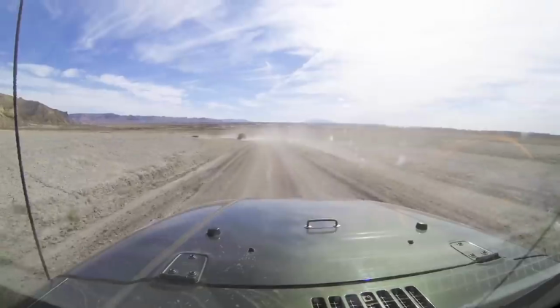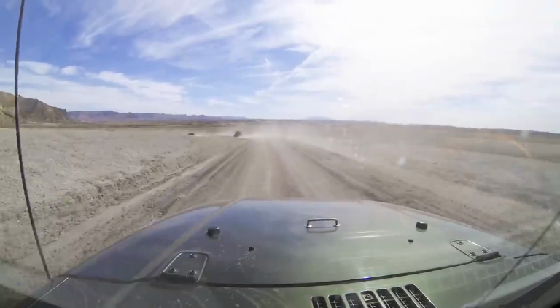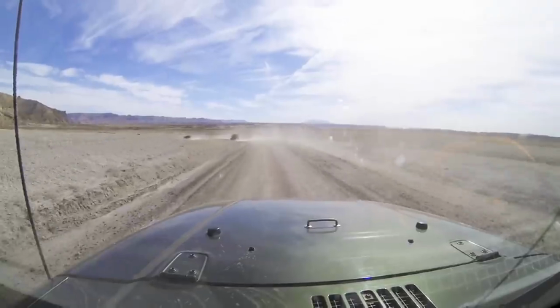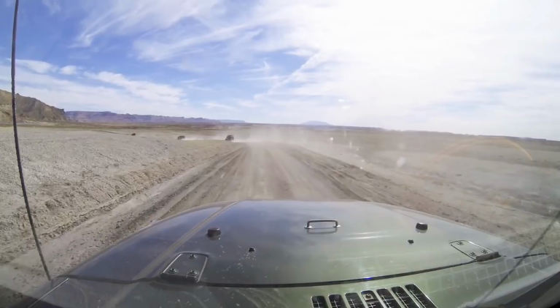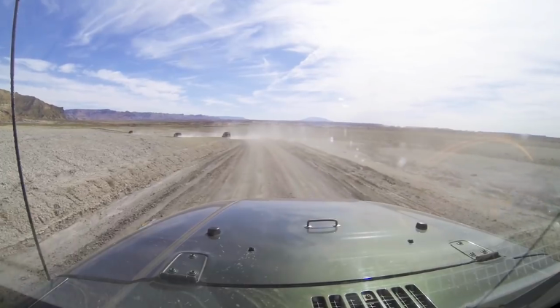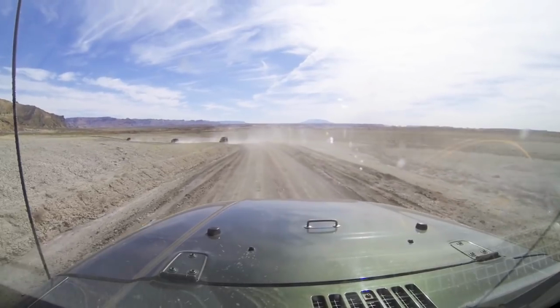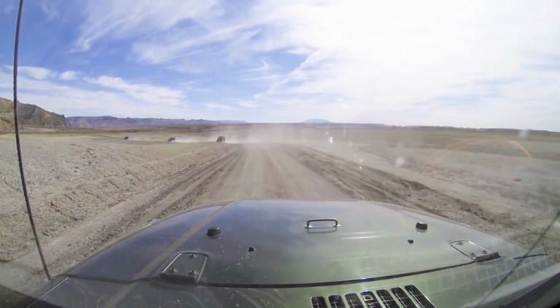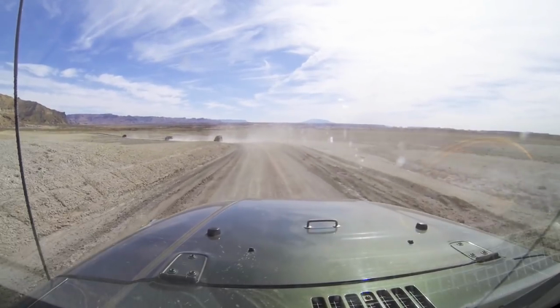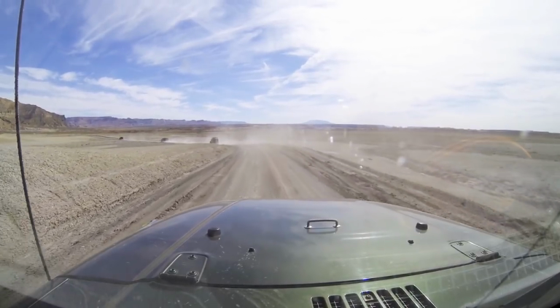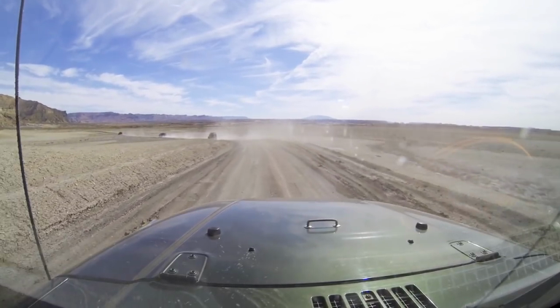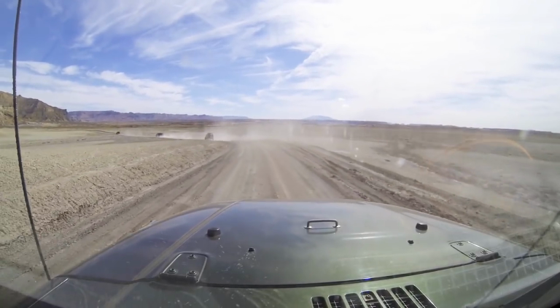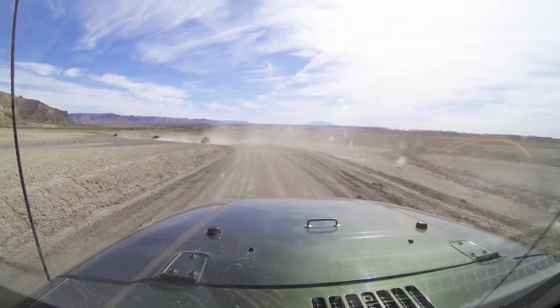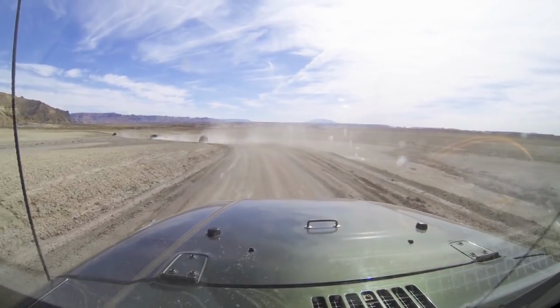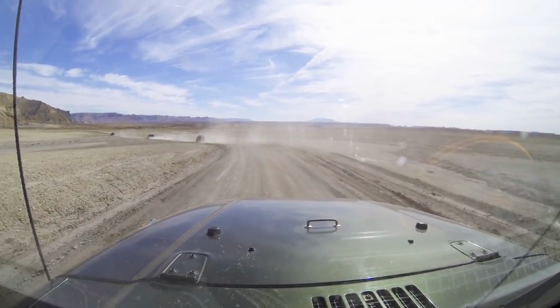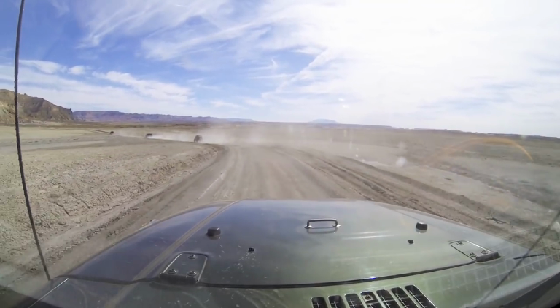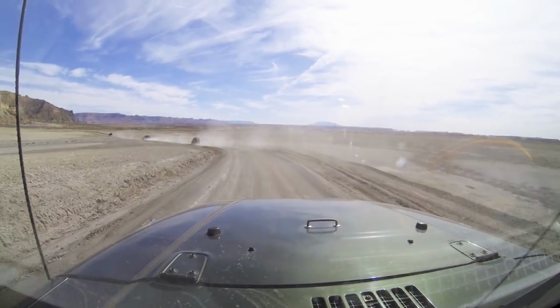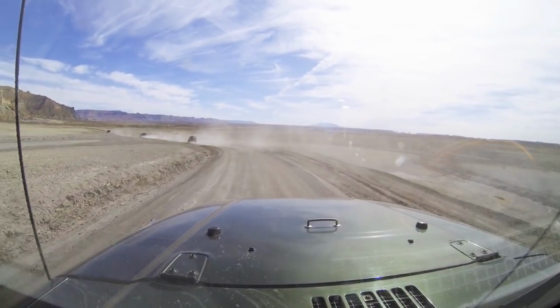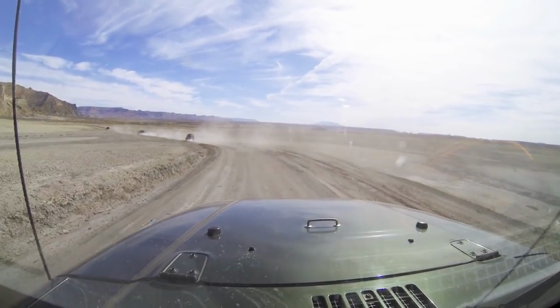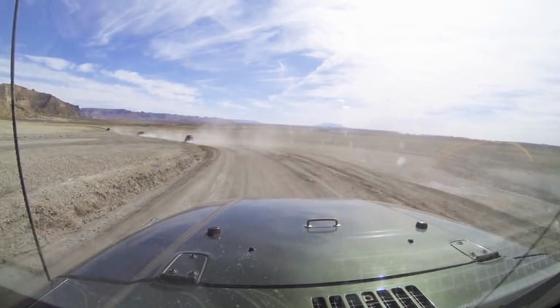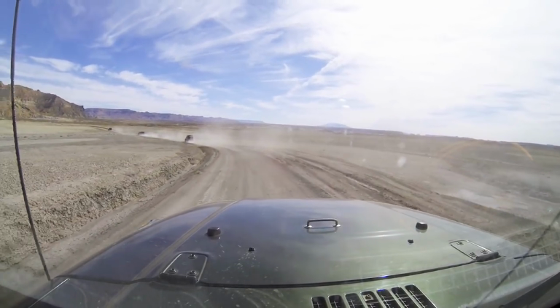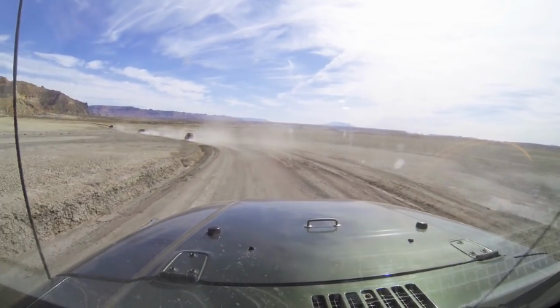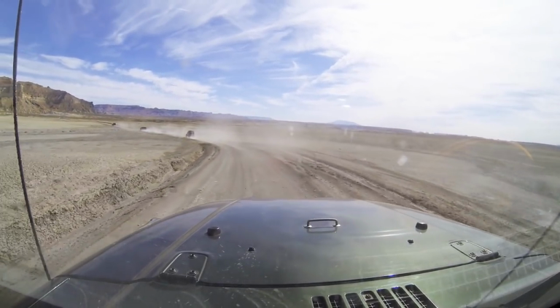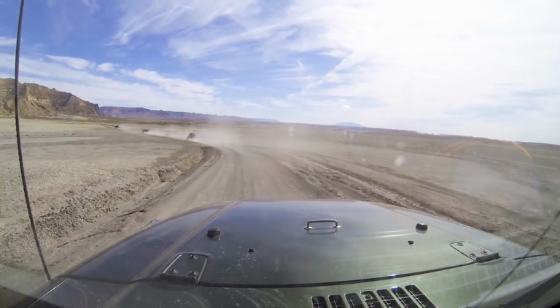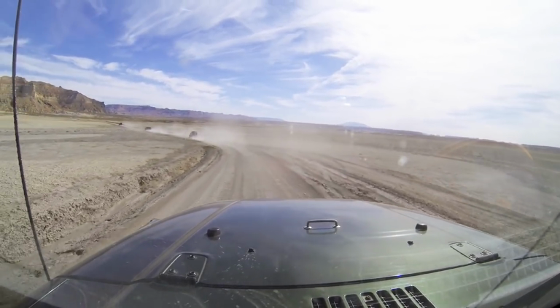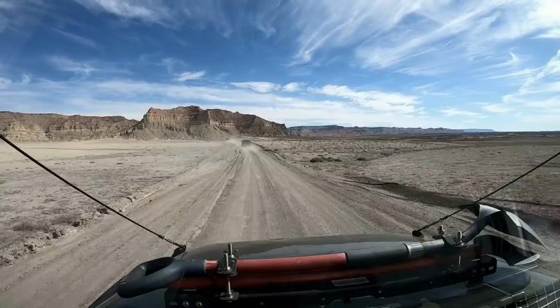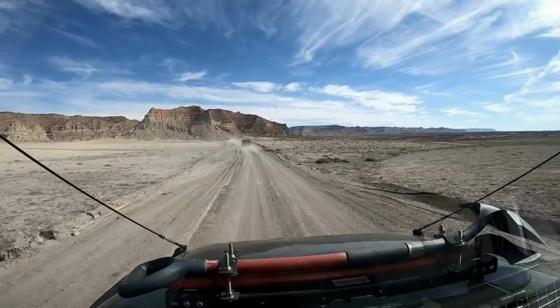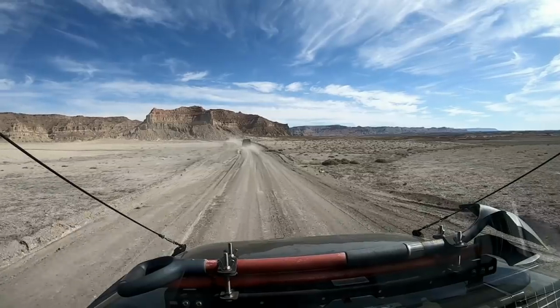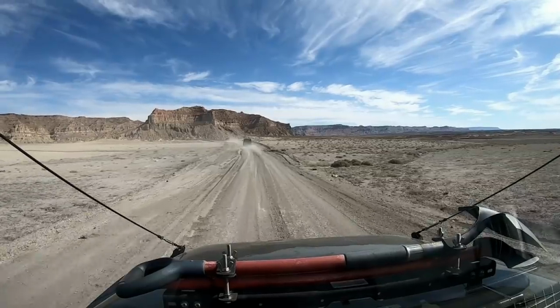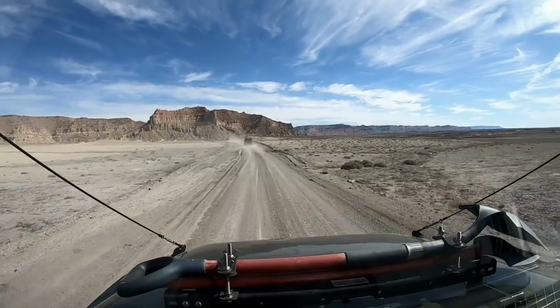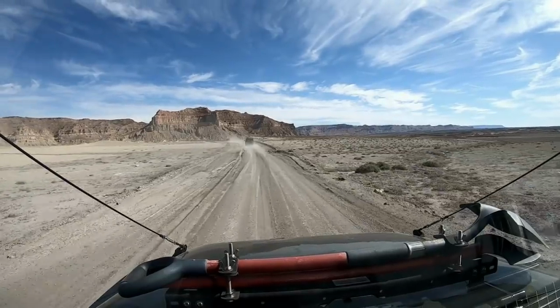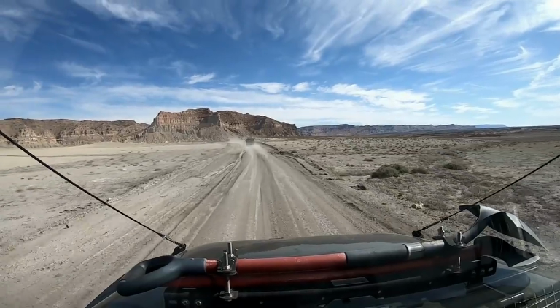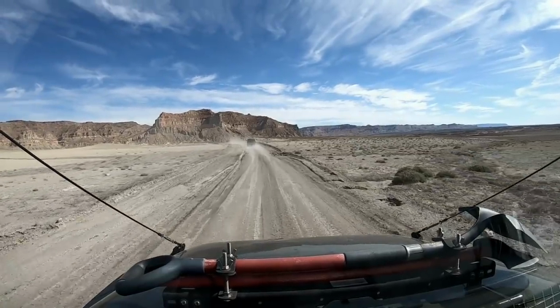Three friends and I would spend six days on an amazing trip to explore the sights, sounds, and history of these less-traveled places.